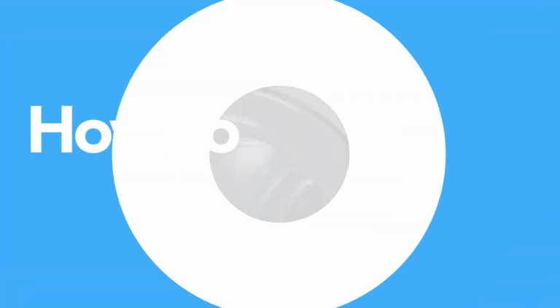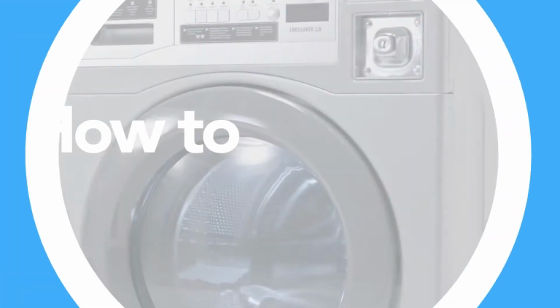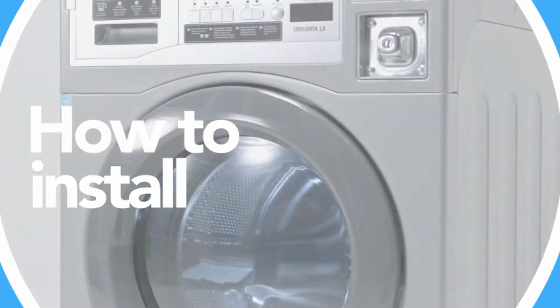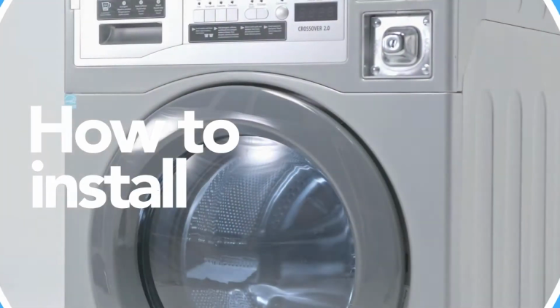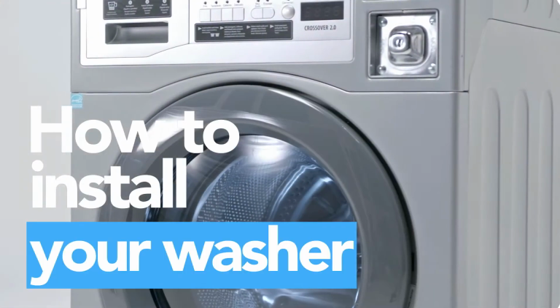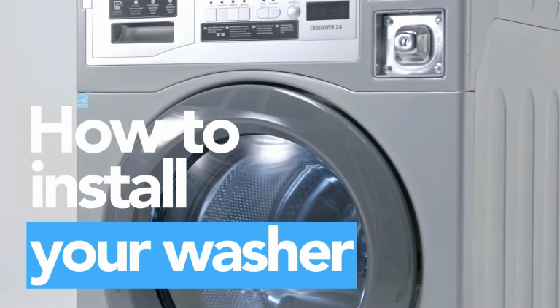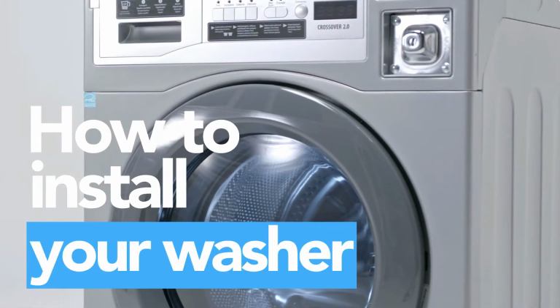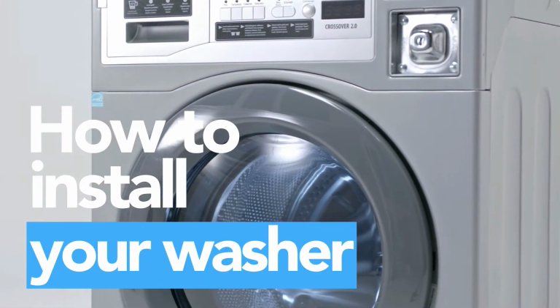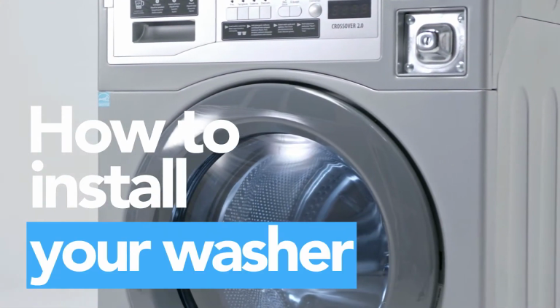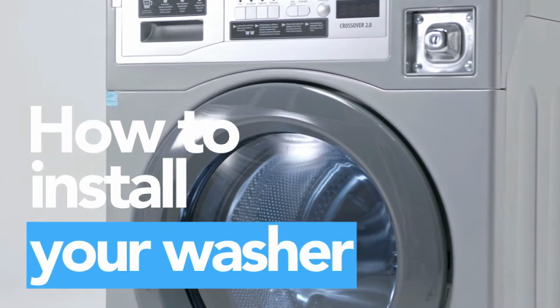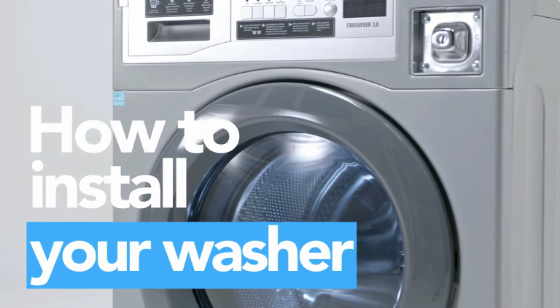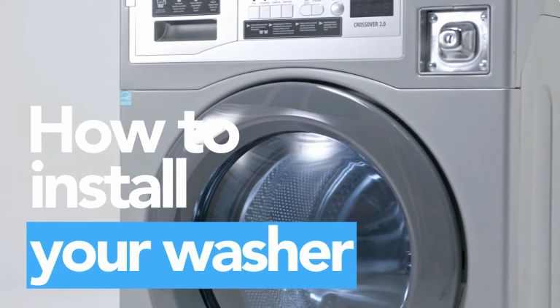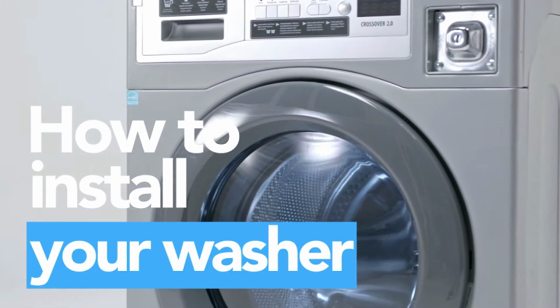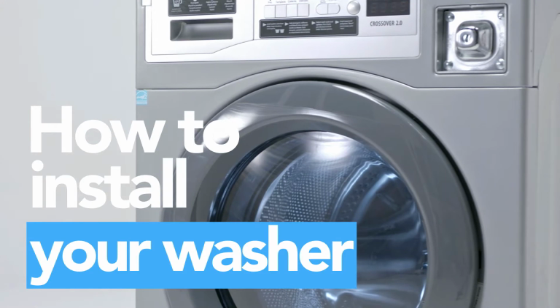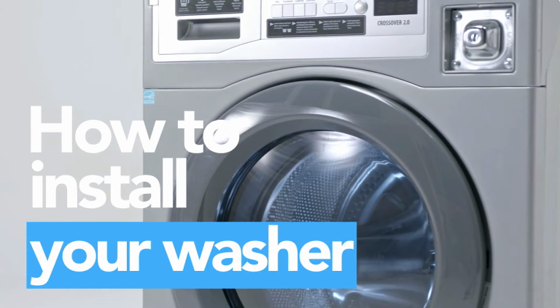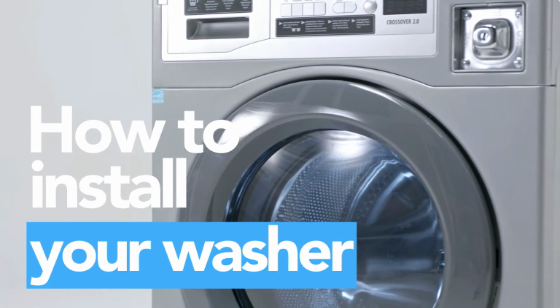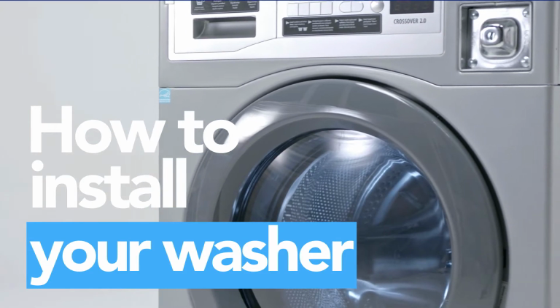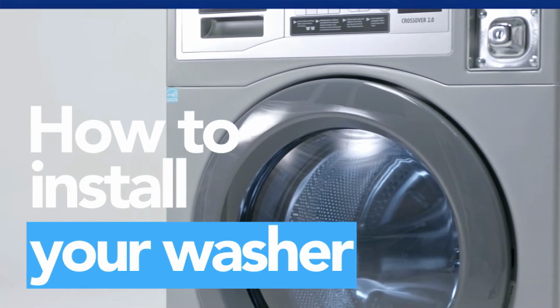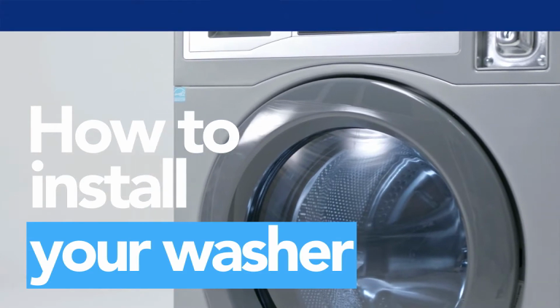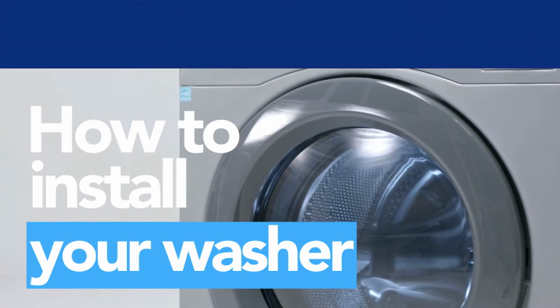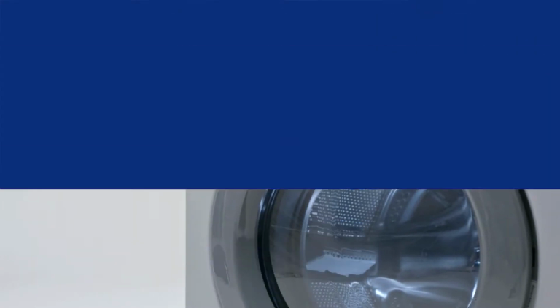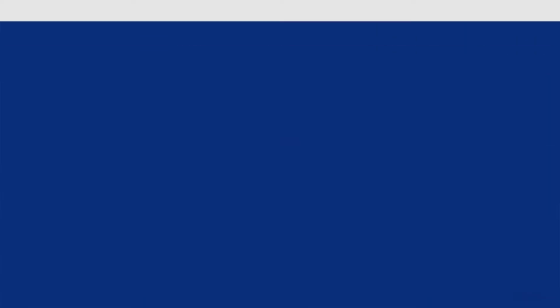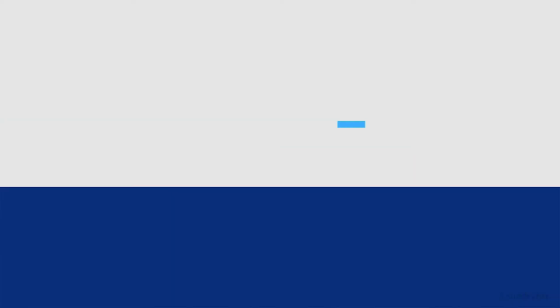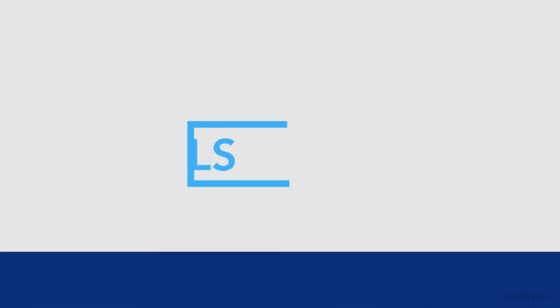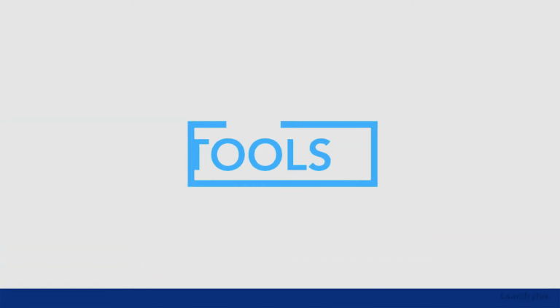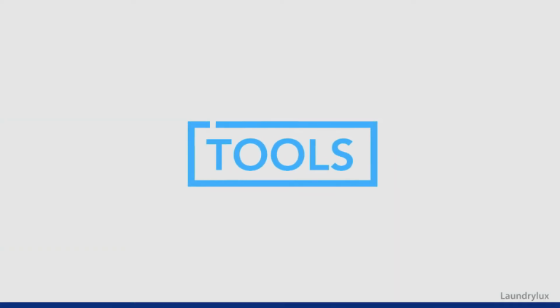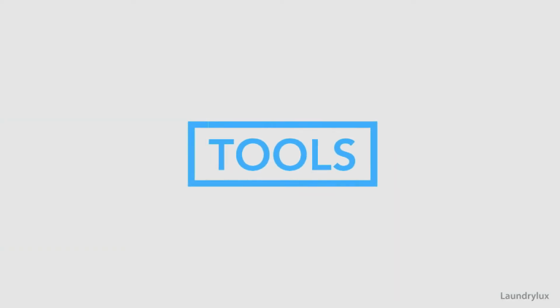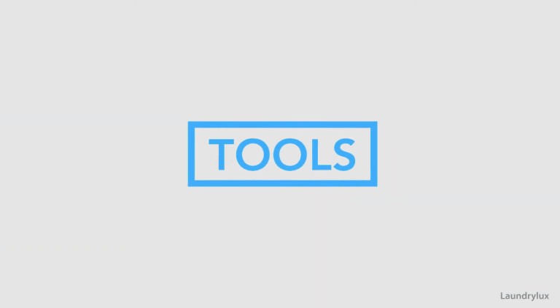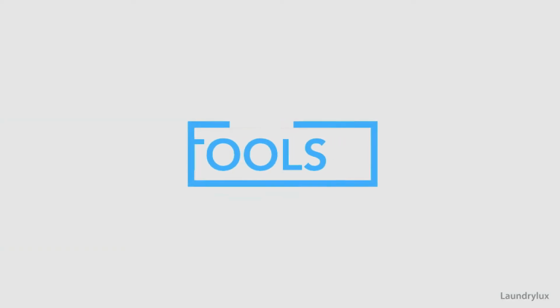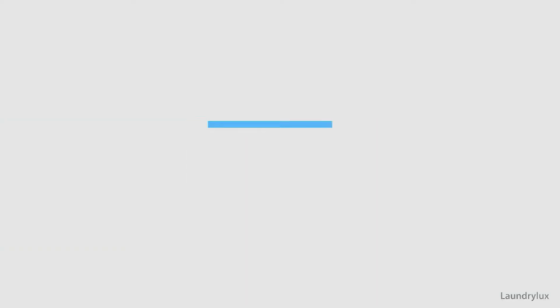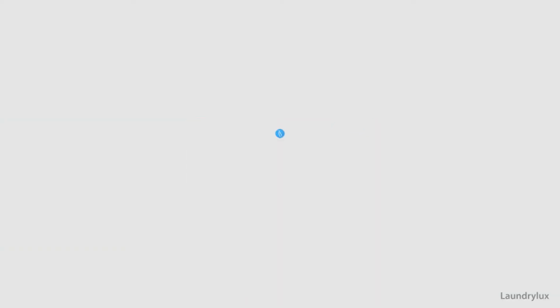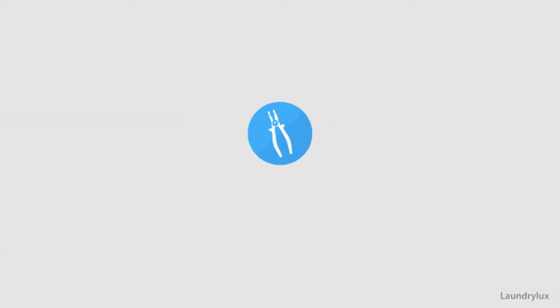In this video, we'll show you how to install and connect your crossover washing machine.